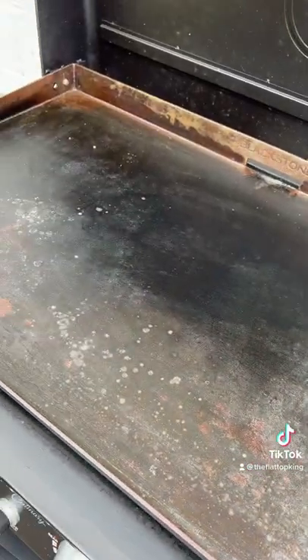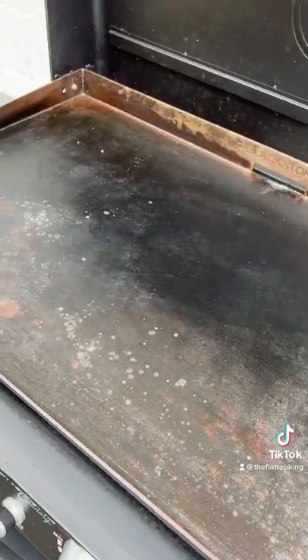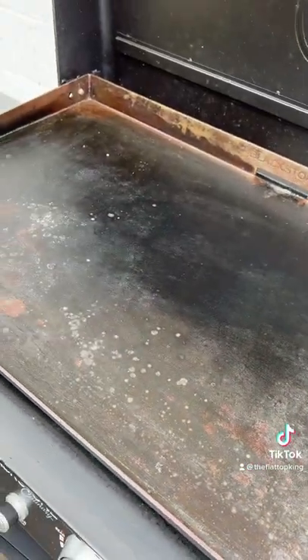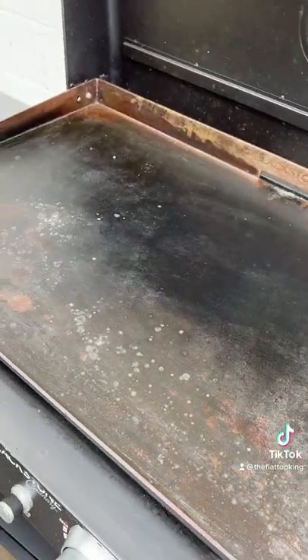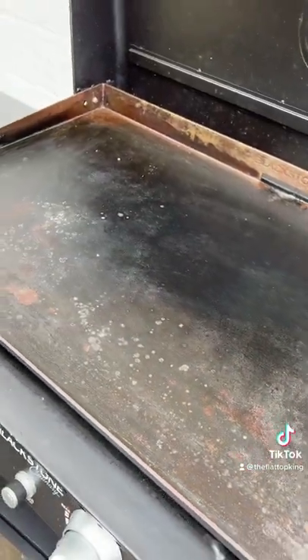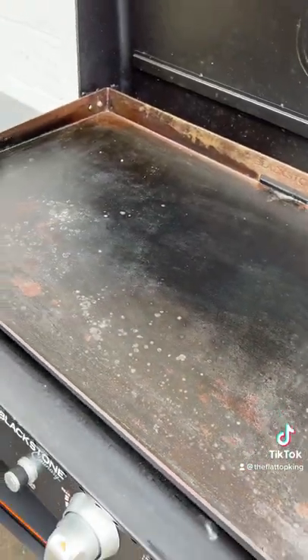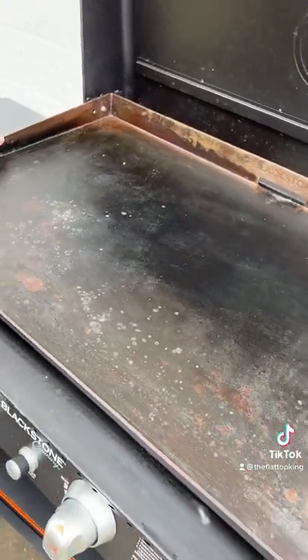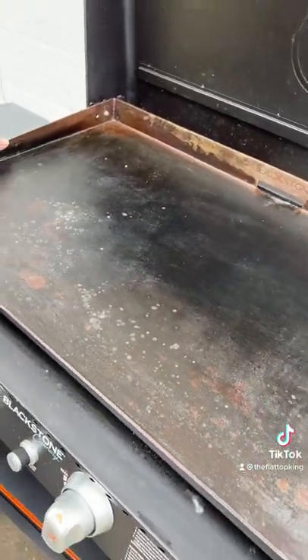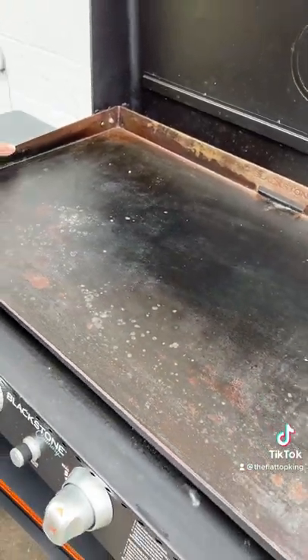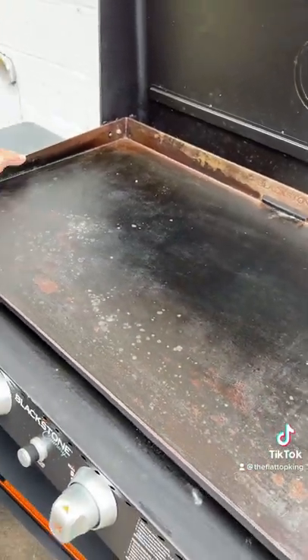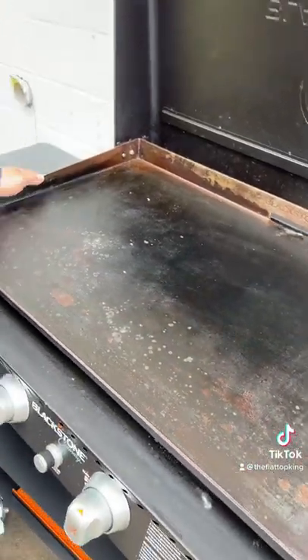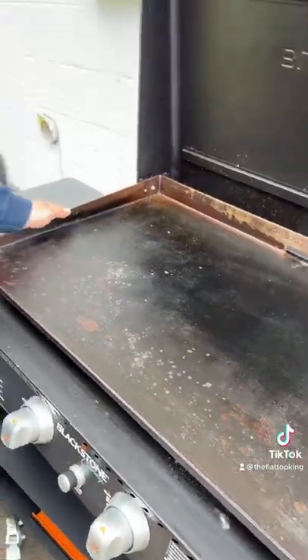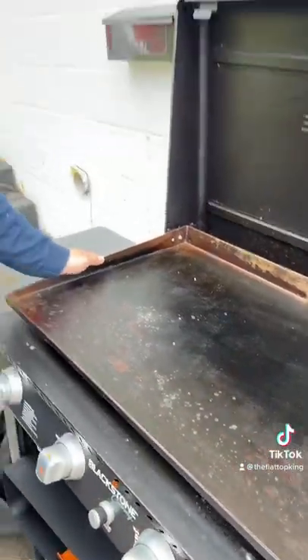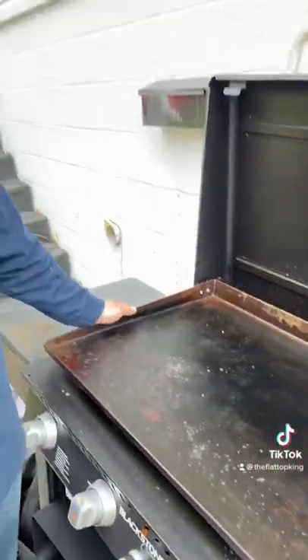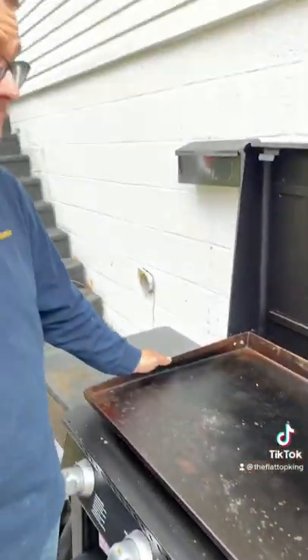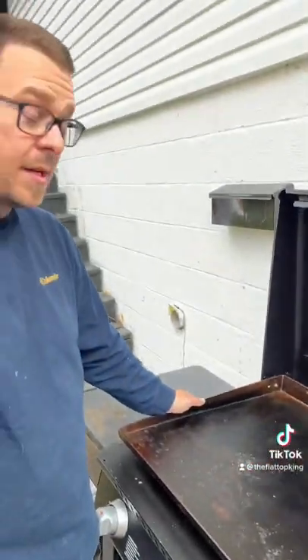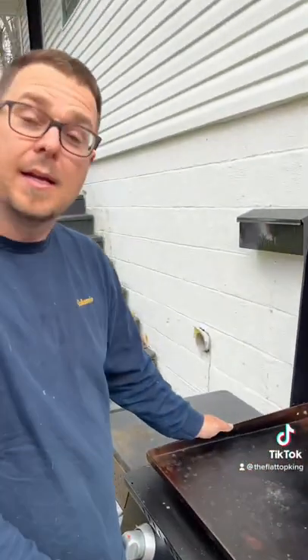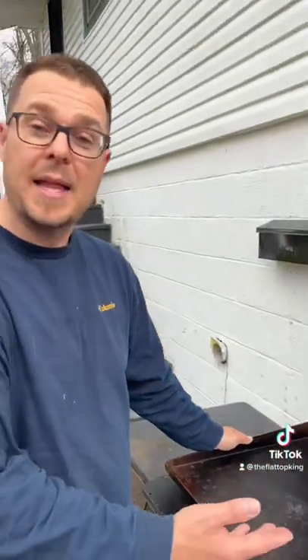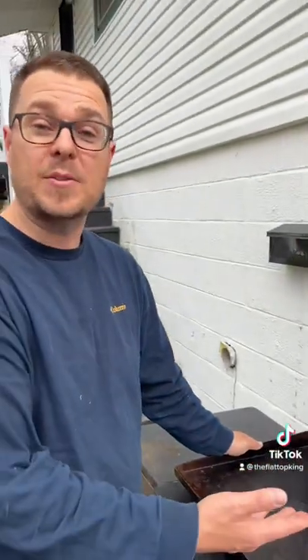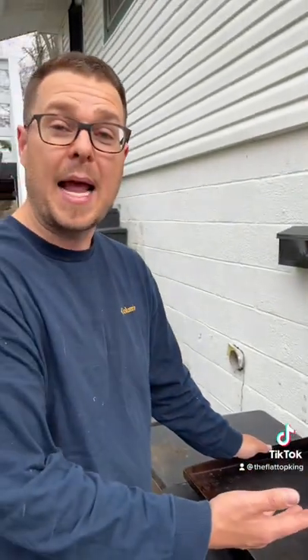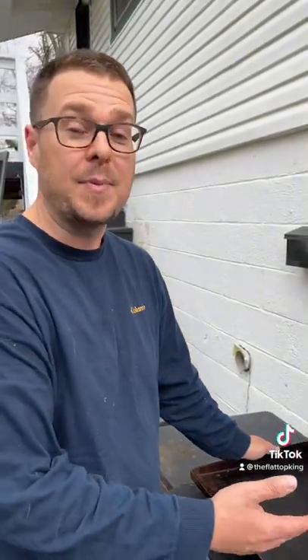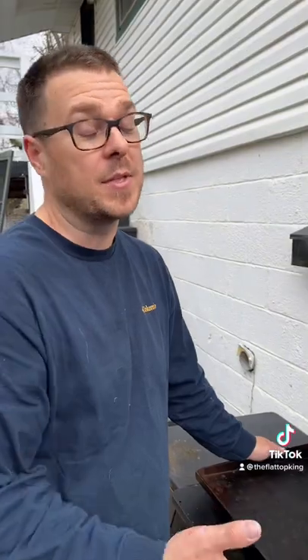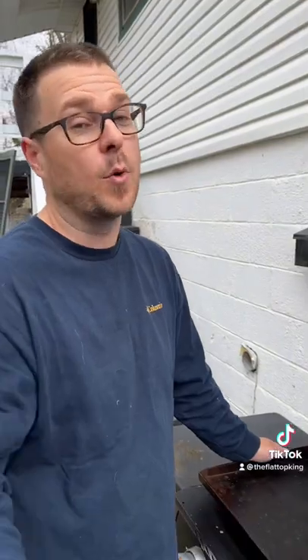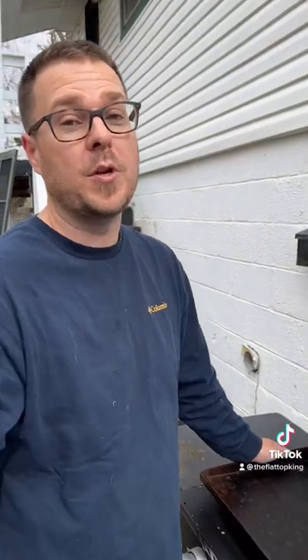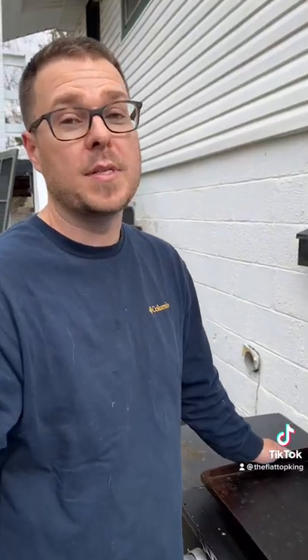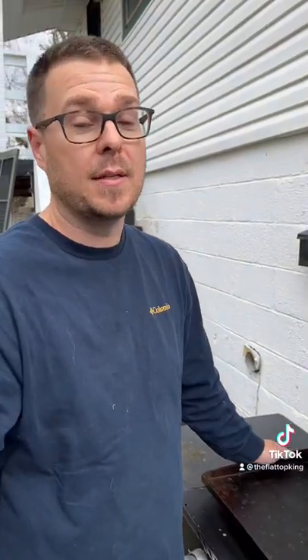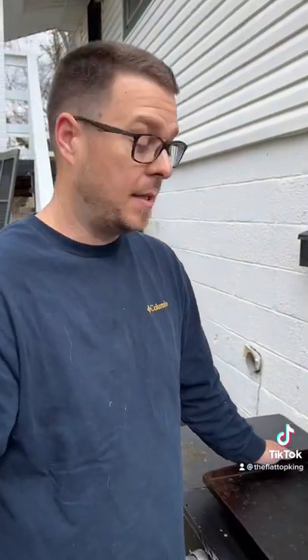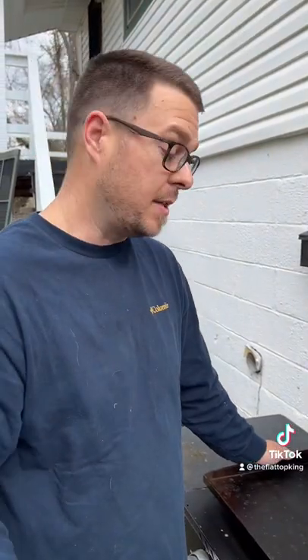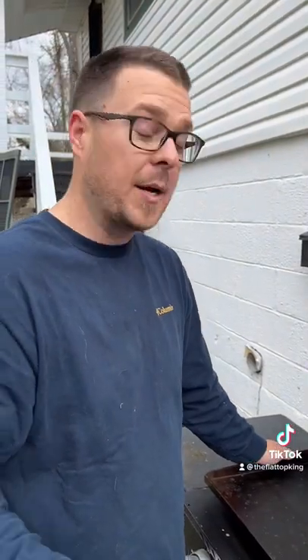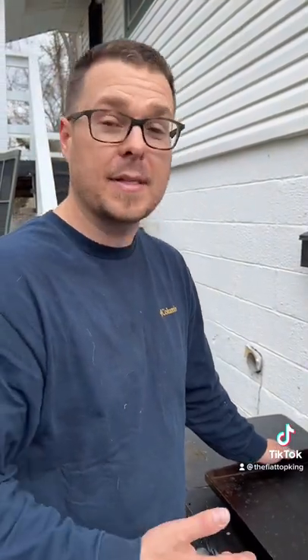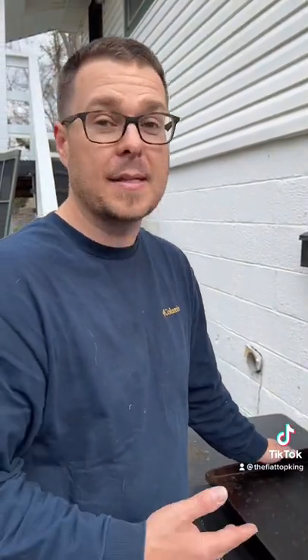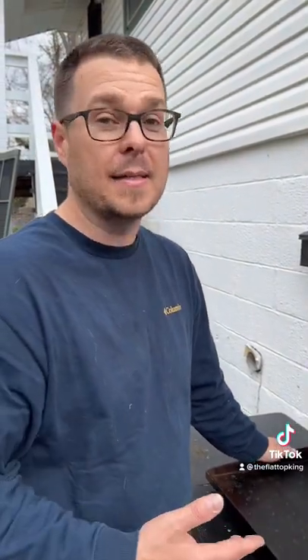If you ever want to know what a Blackstone looks like six months after not being used, that's what happens. The more you use it, the better it stays.